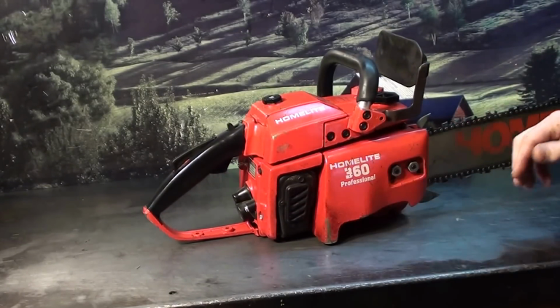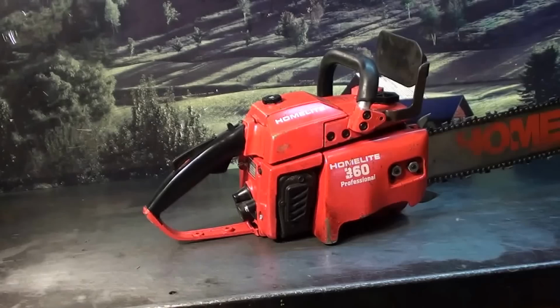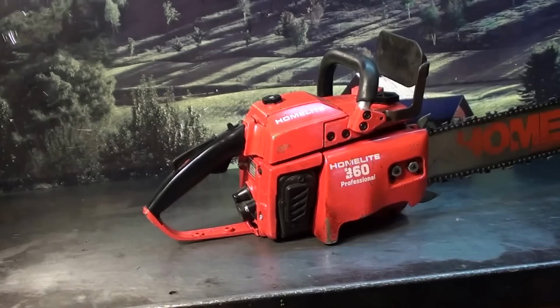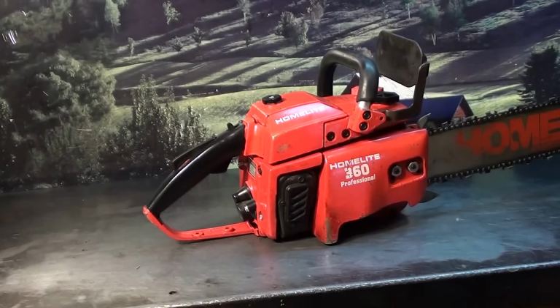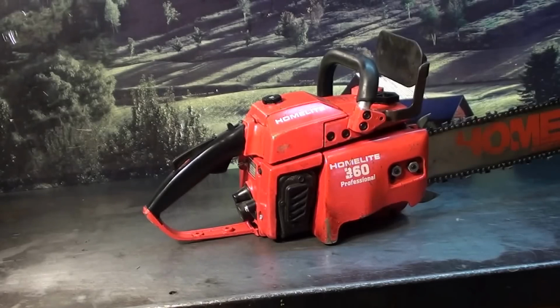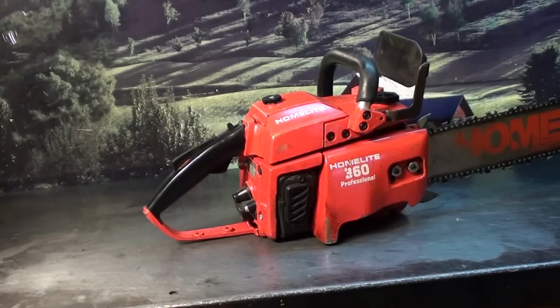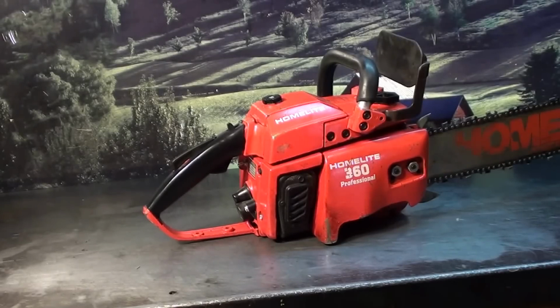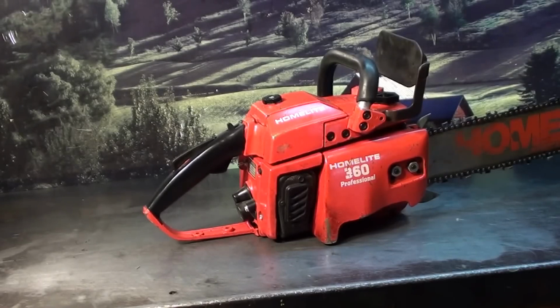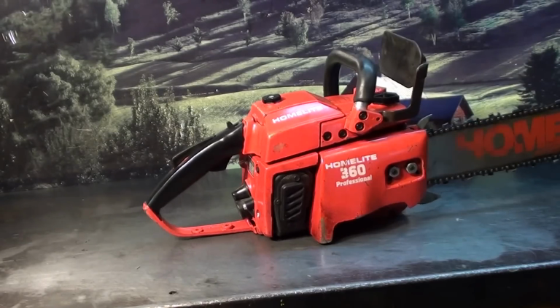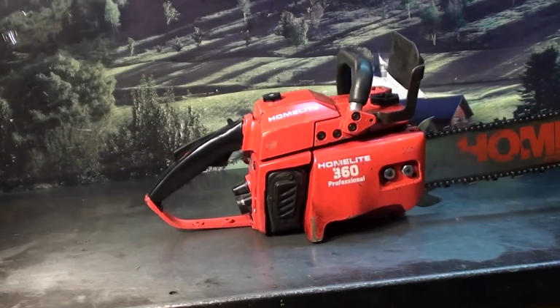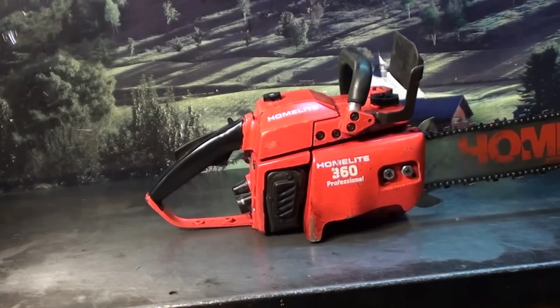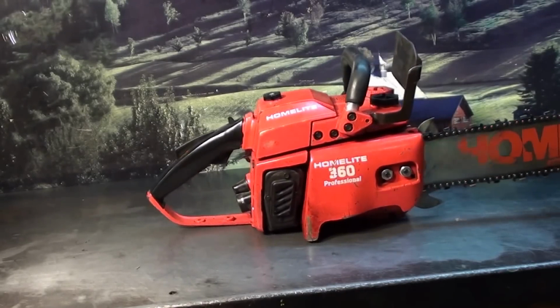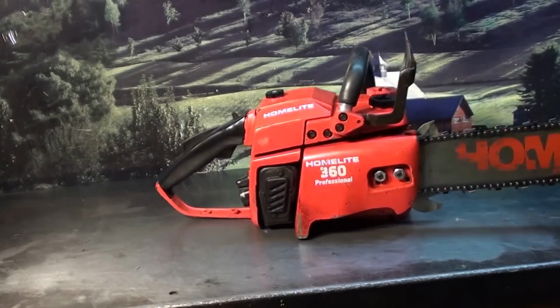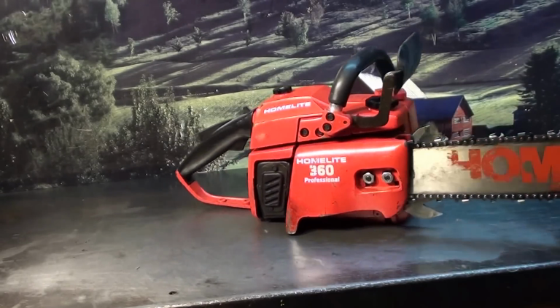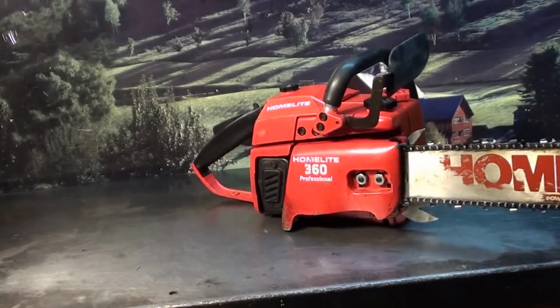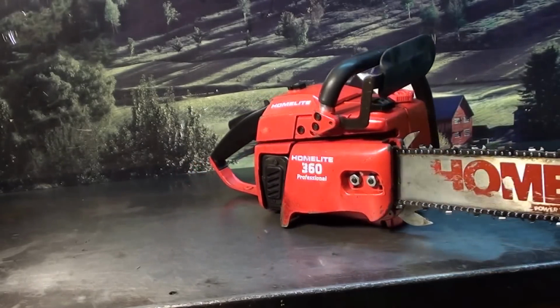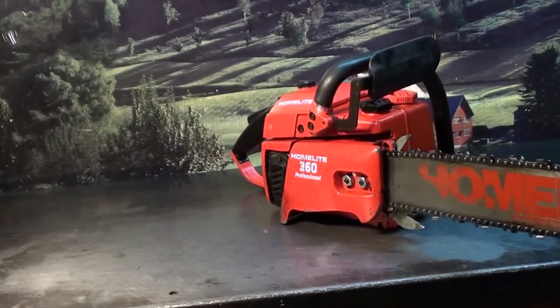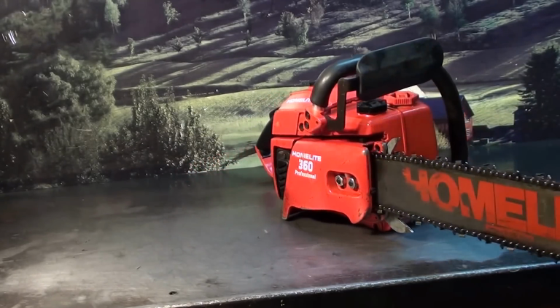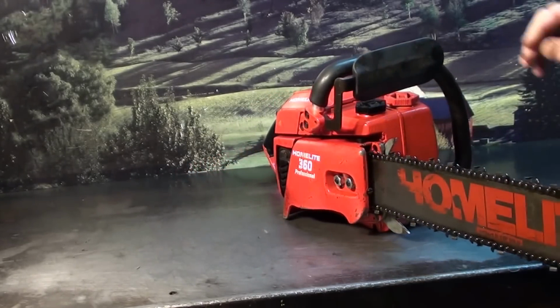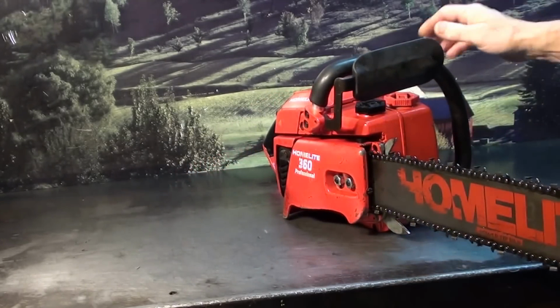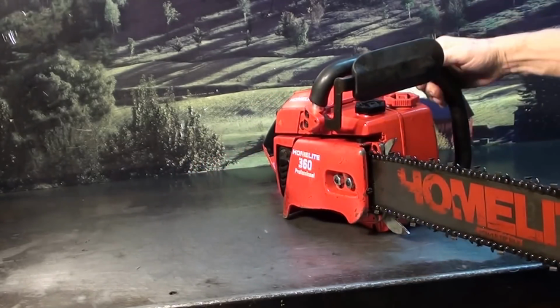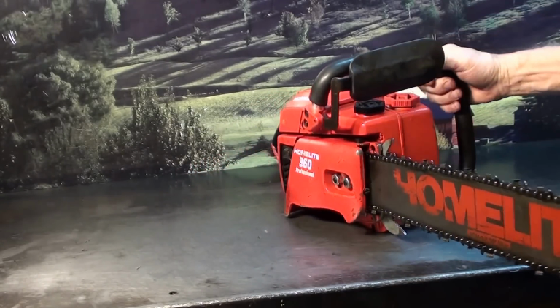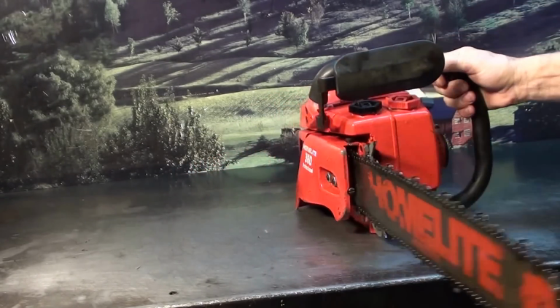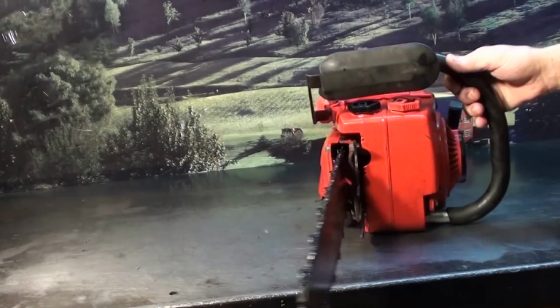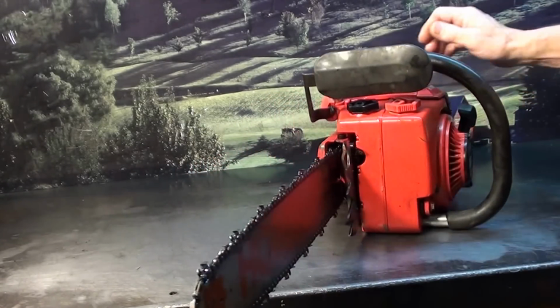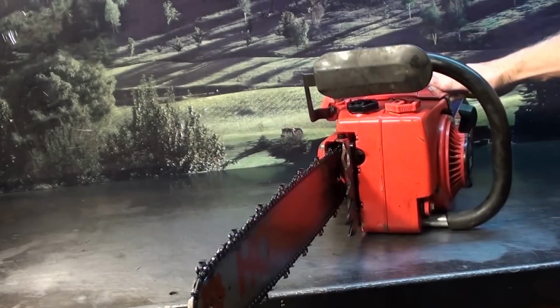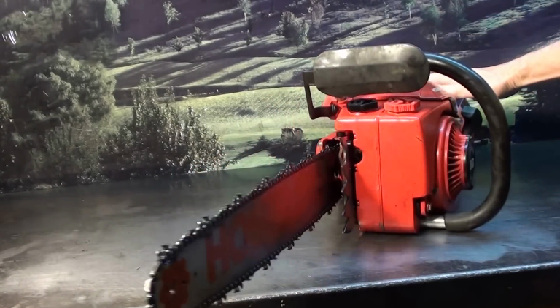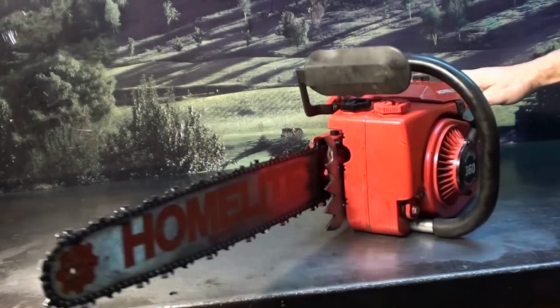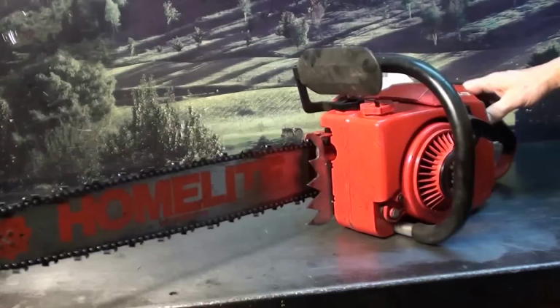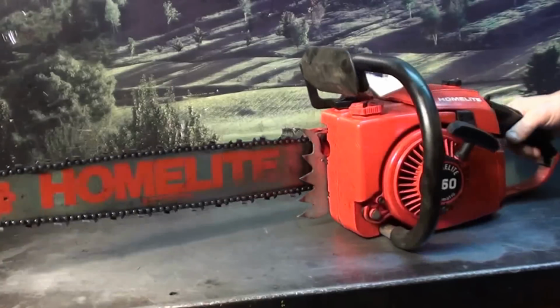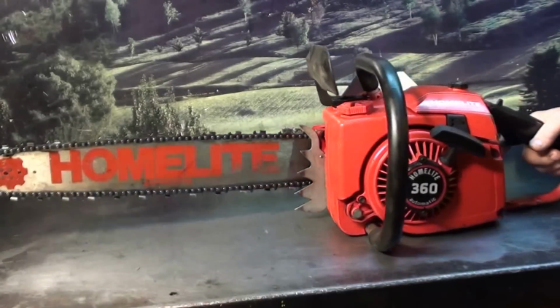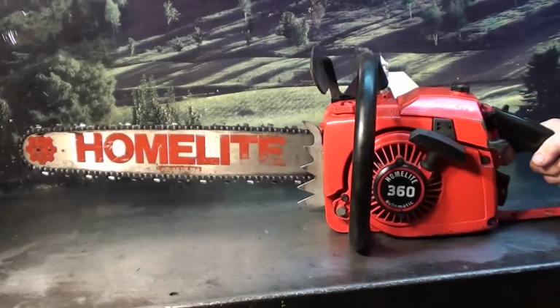Very nice saw. If you're interested in one of these classic chainsaws, give the Chainsaw Guy a call.